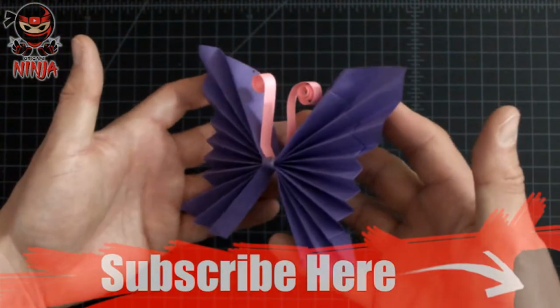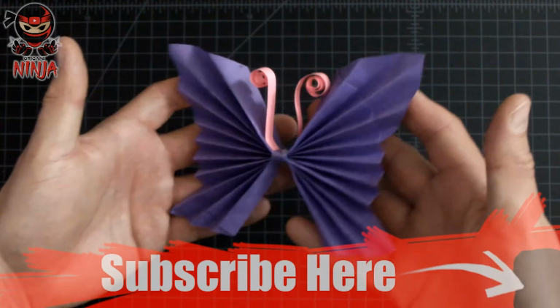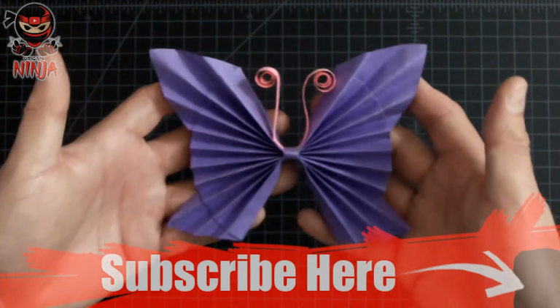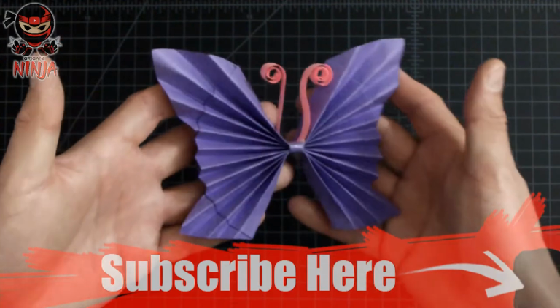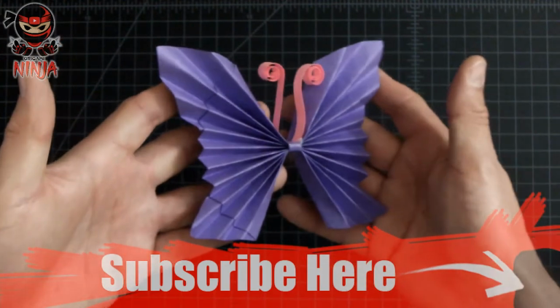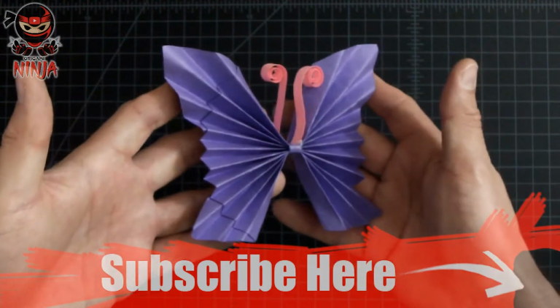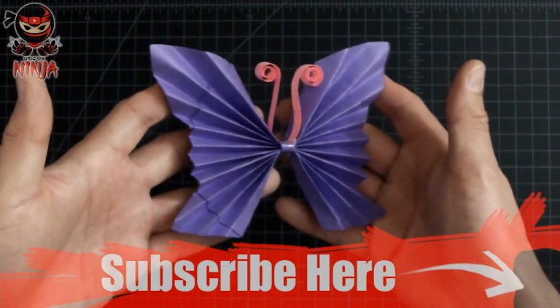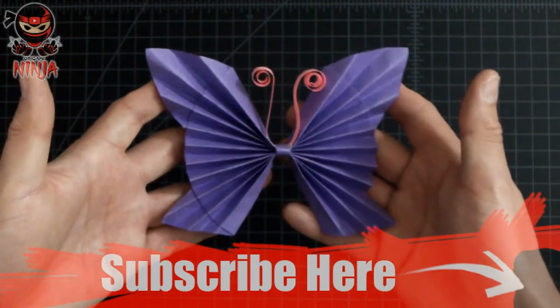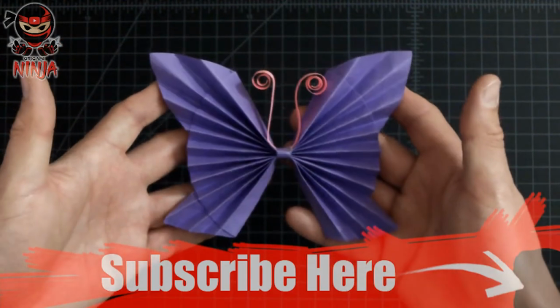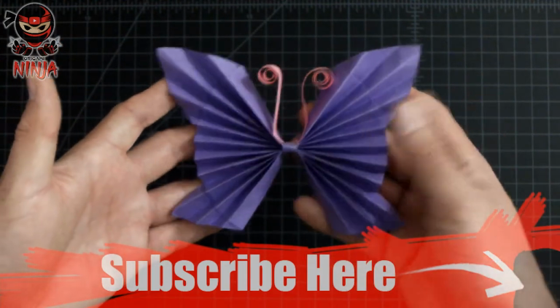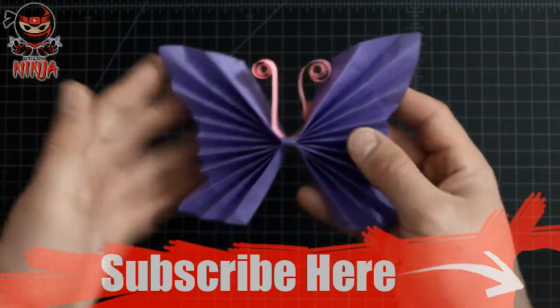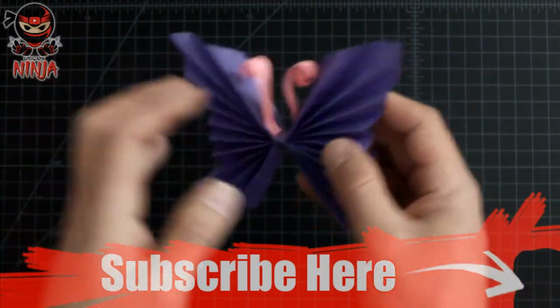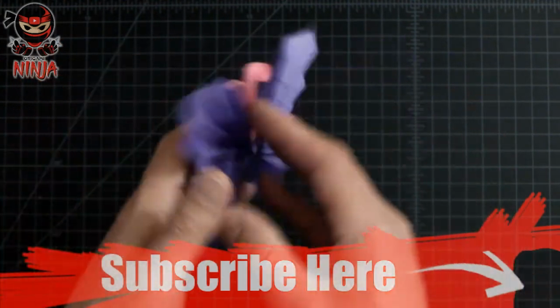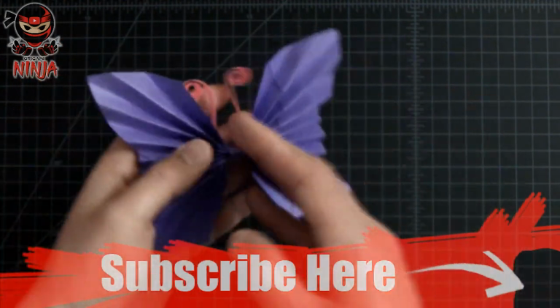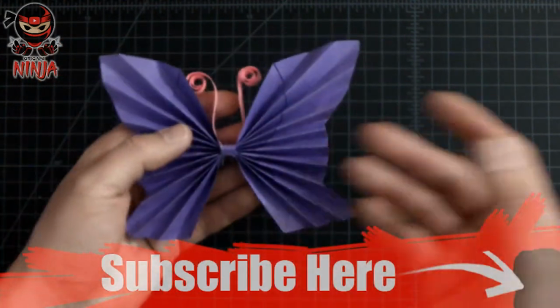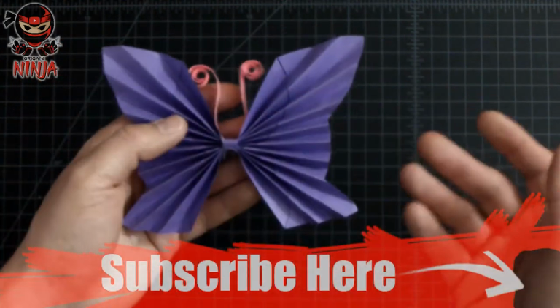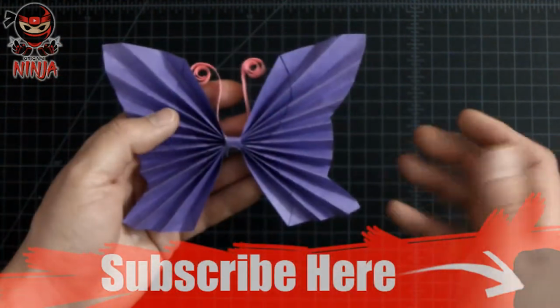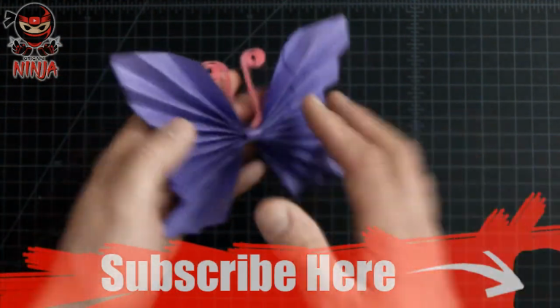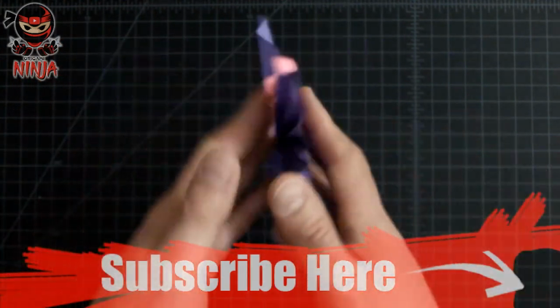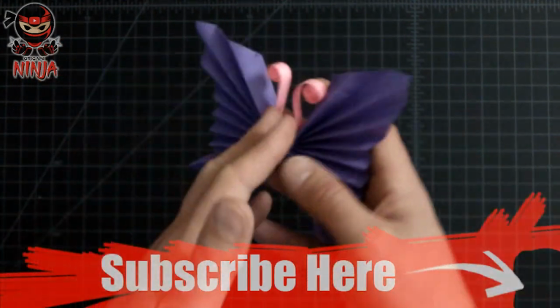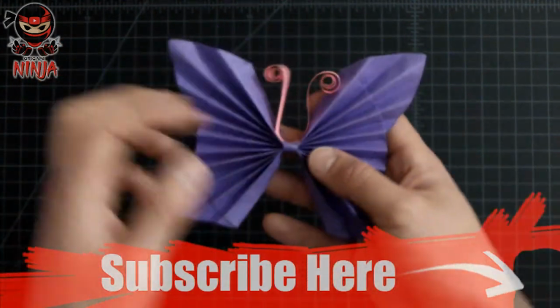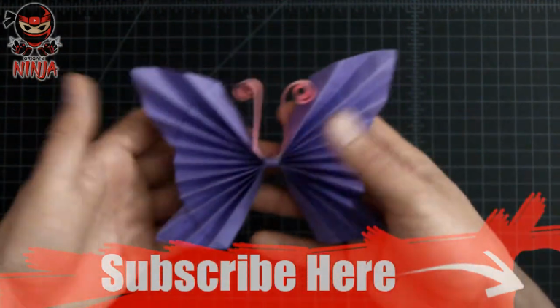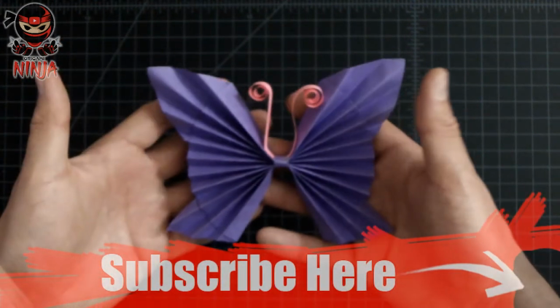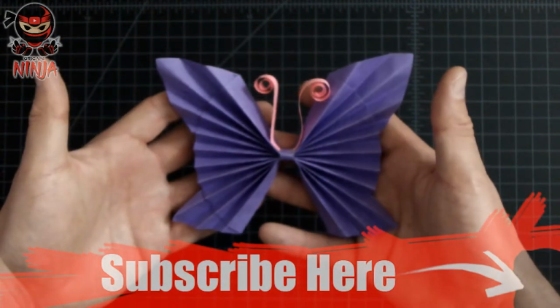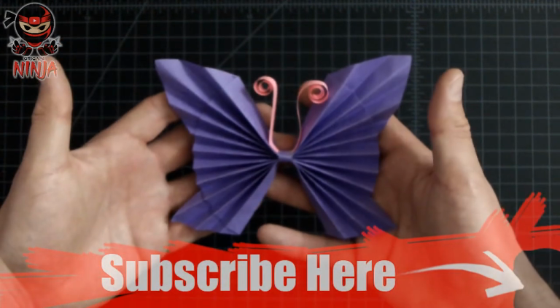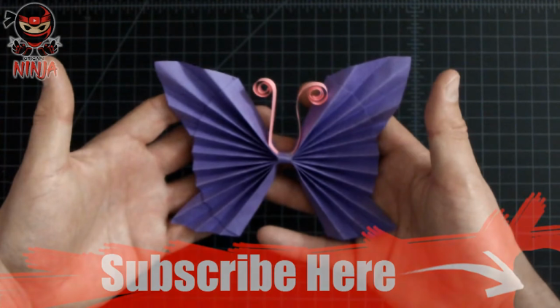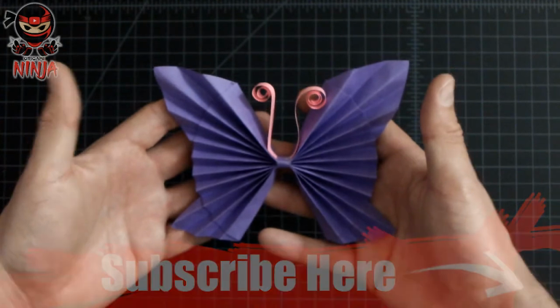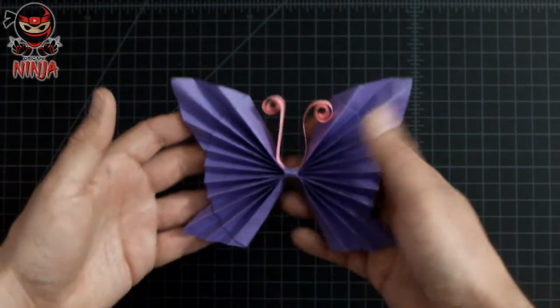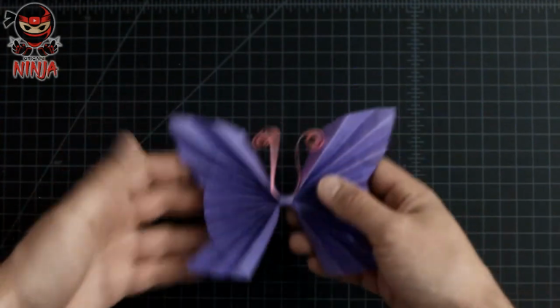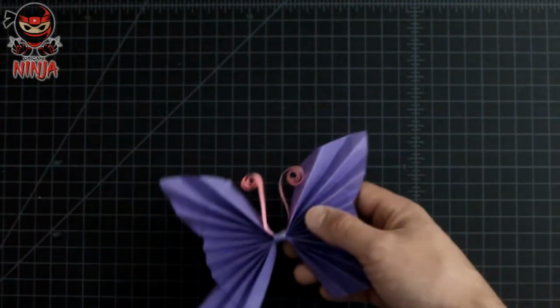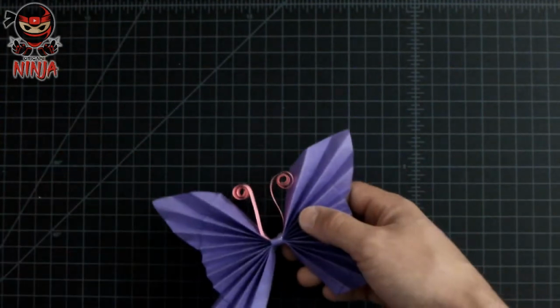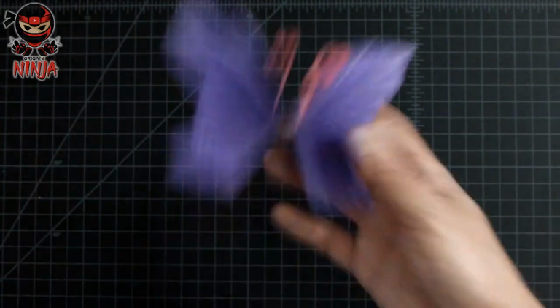Alright, so check it out guys — this is the butterfly we're gonna be folding today. As you see, it's a pretty cool looking model, so let's go ahead and get started.